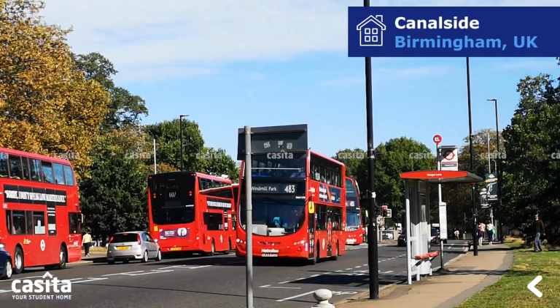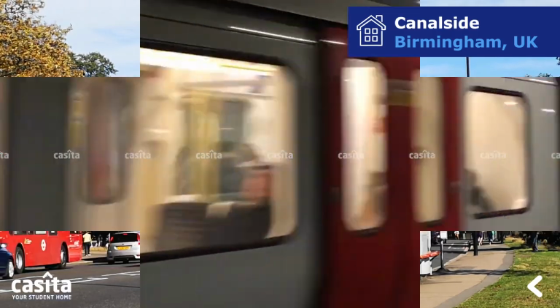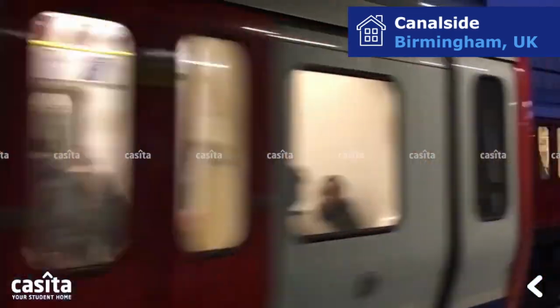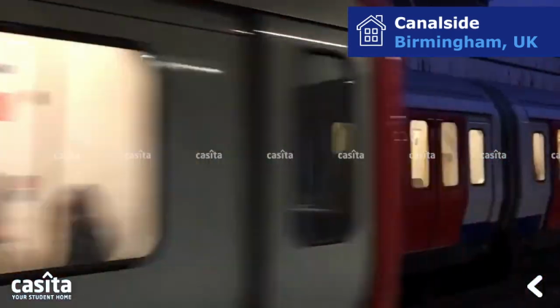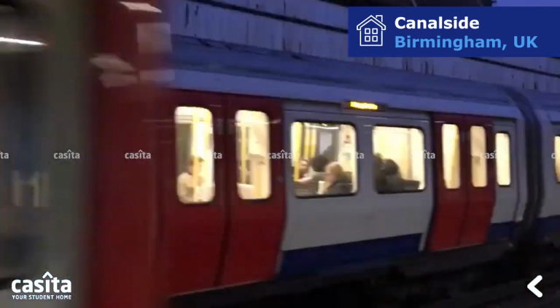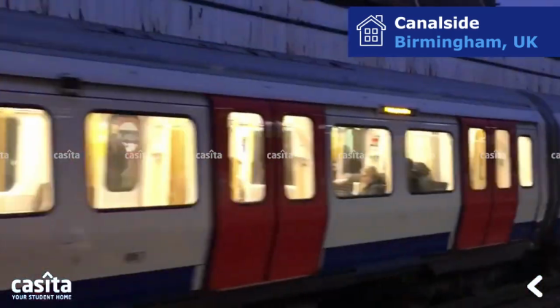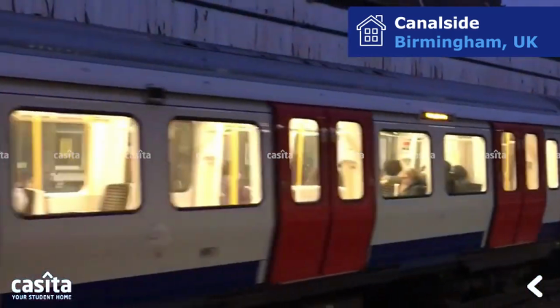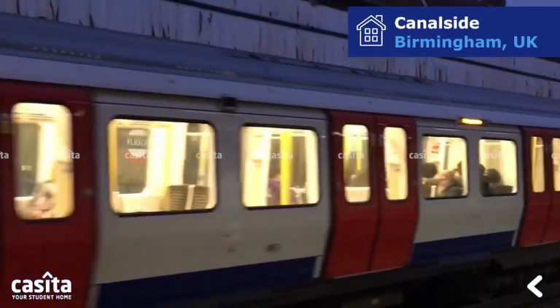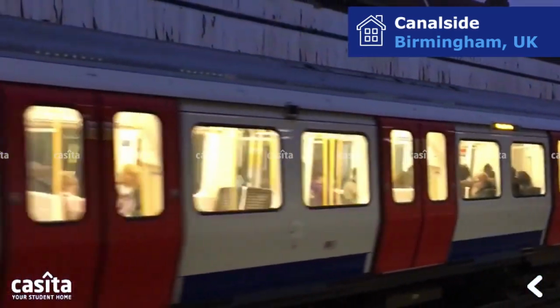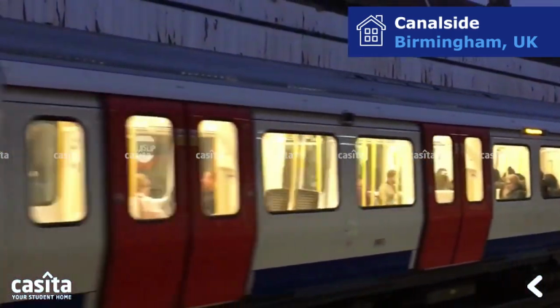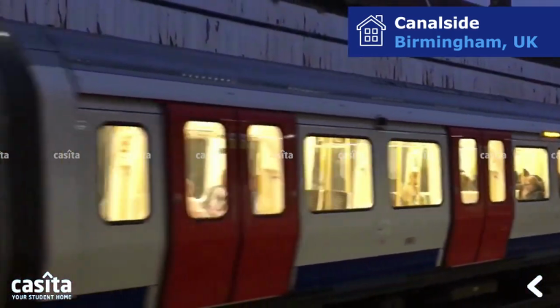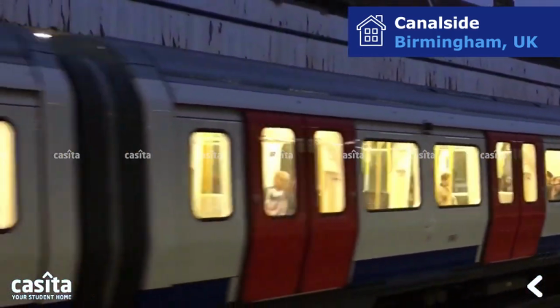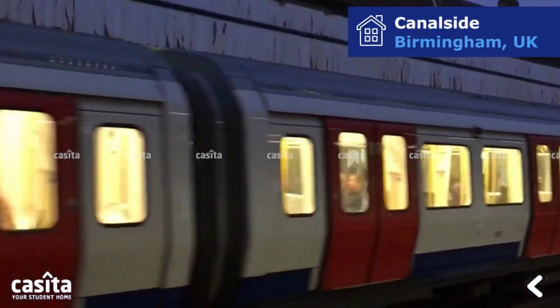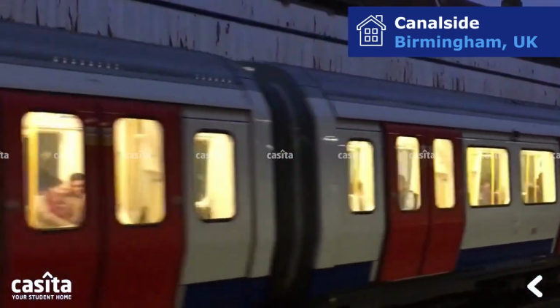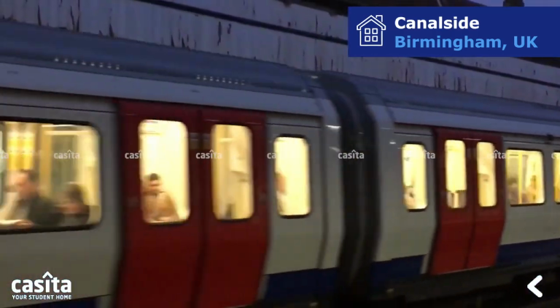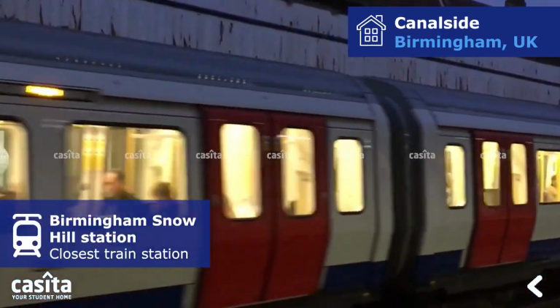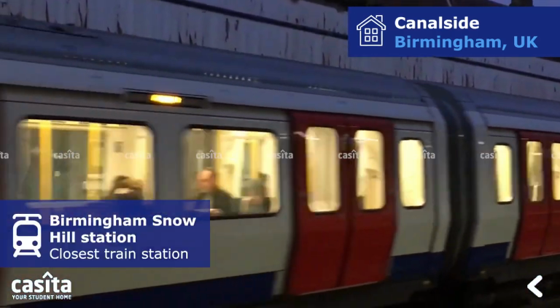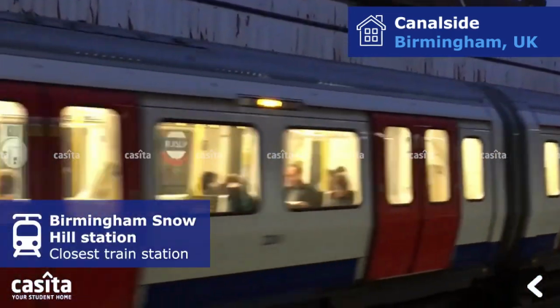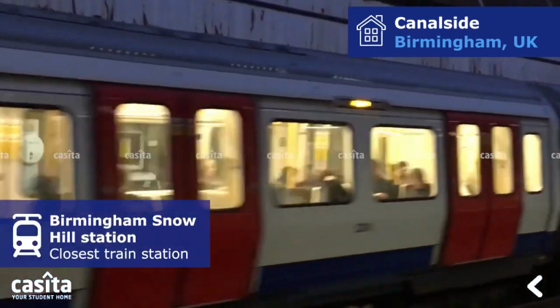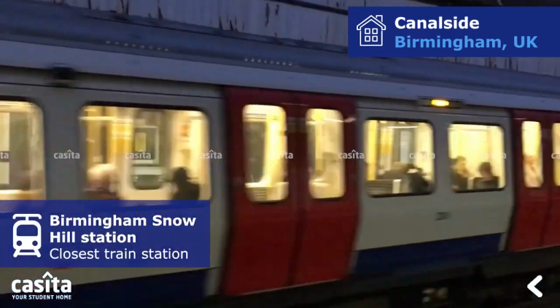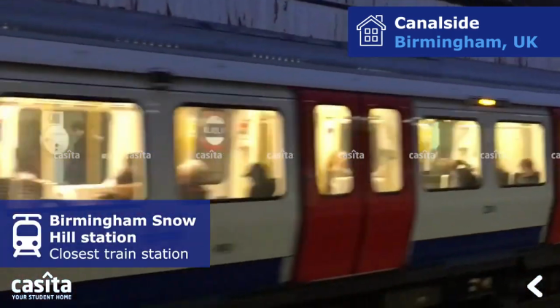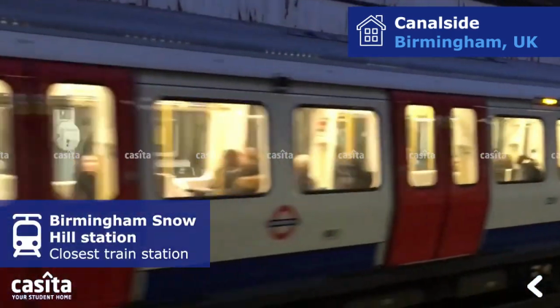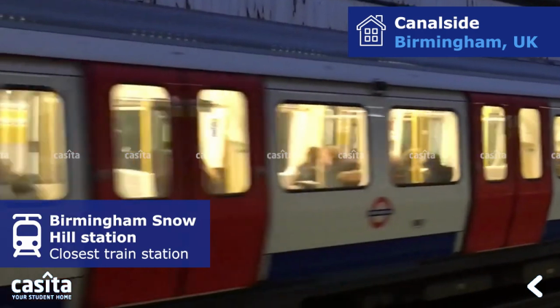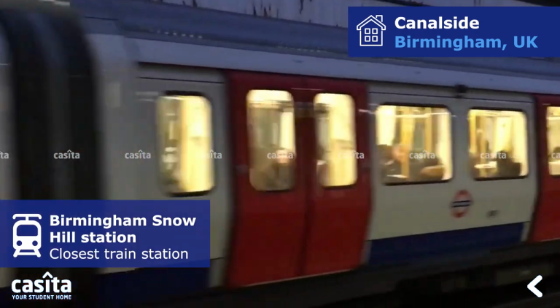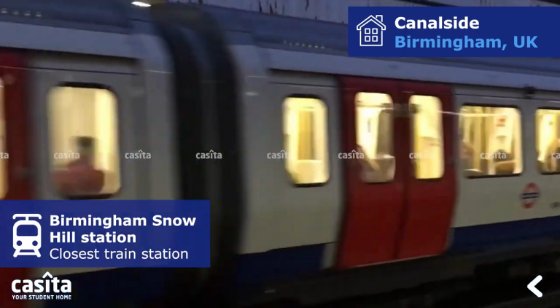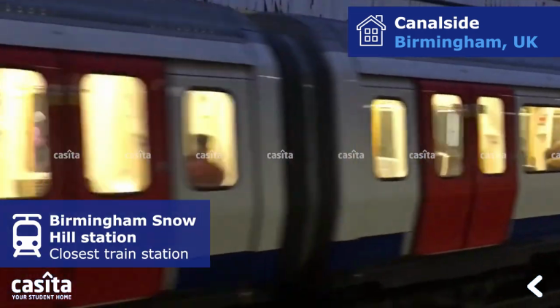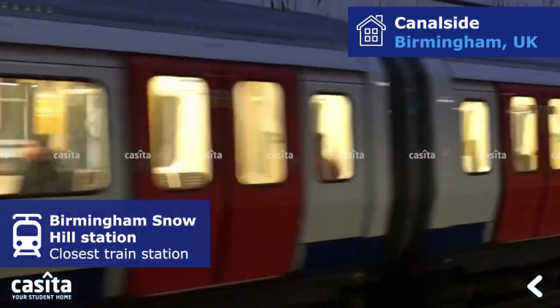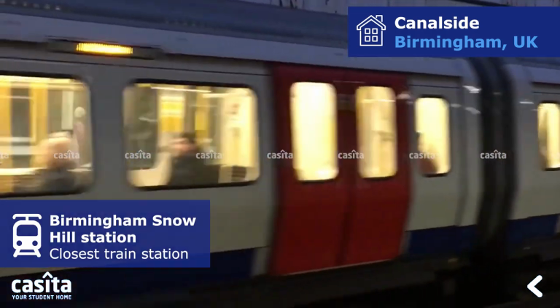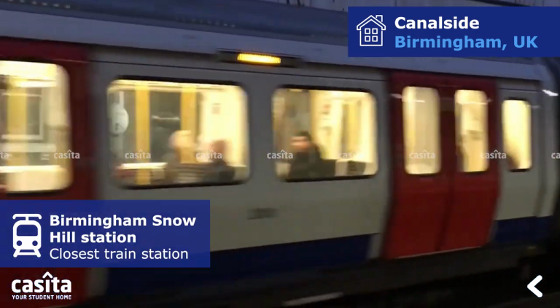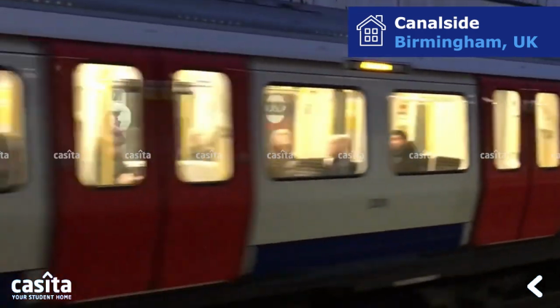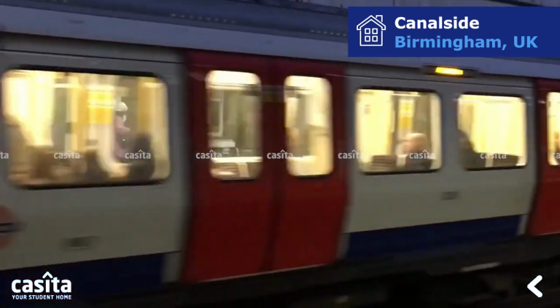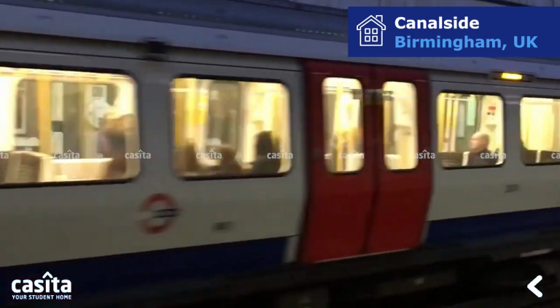There are 15 subway stations surrounding the building. Birmingham Snow Hill Station is the closest train station.